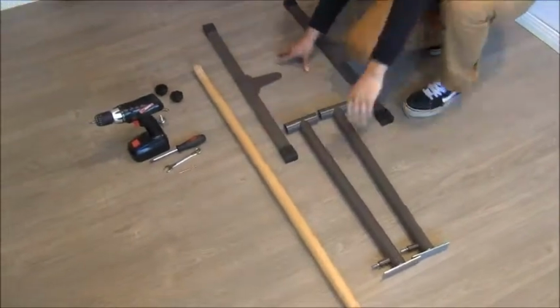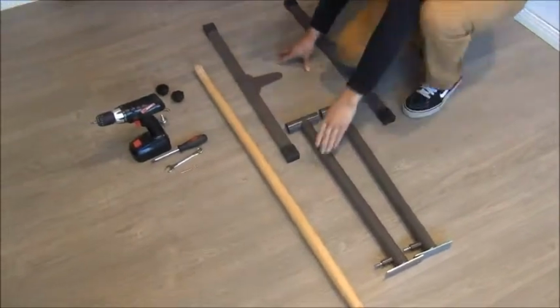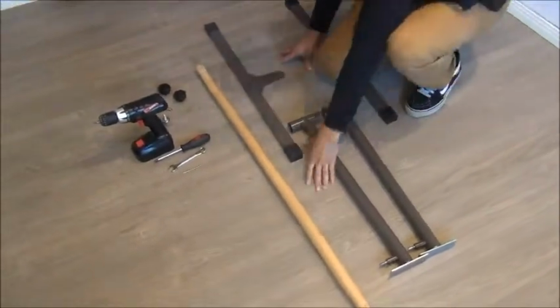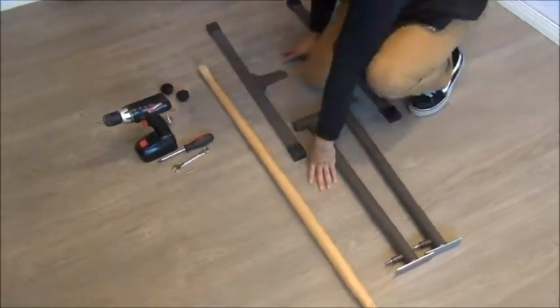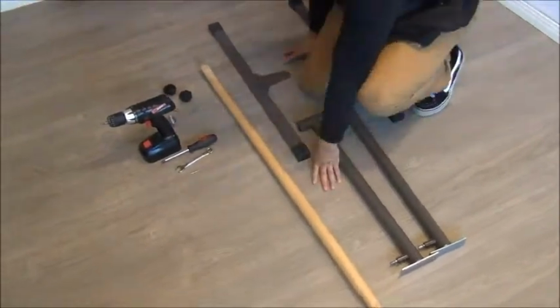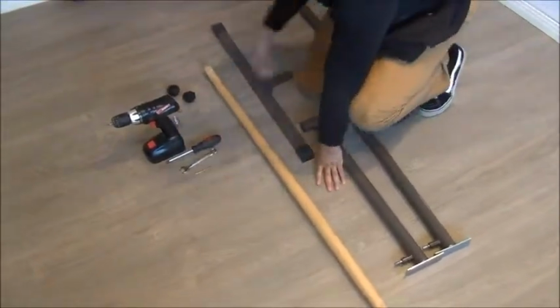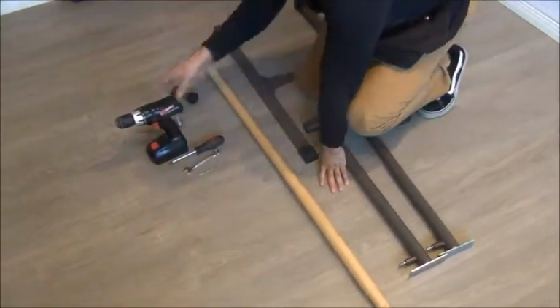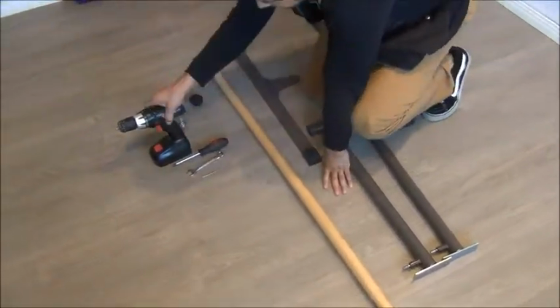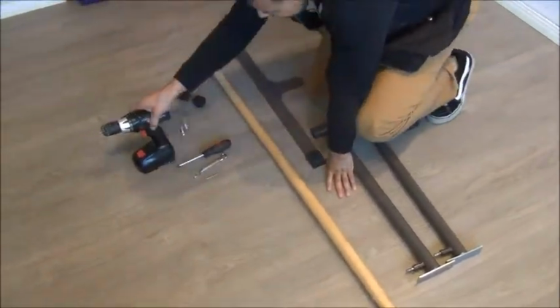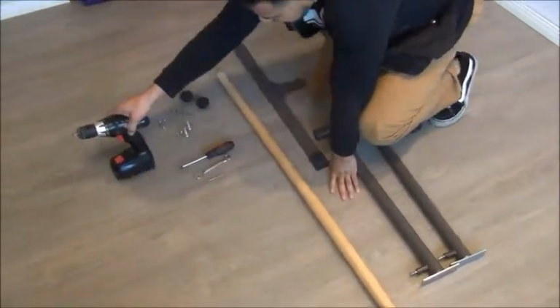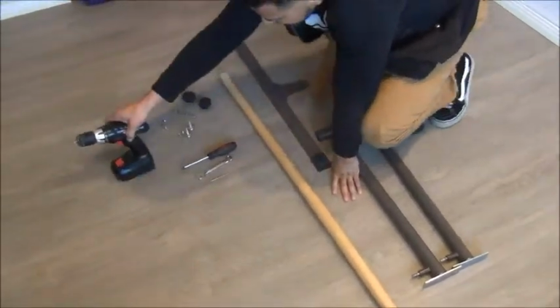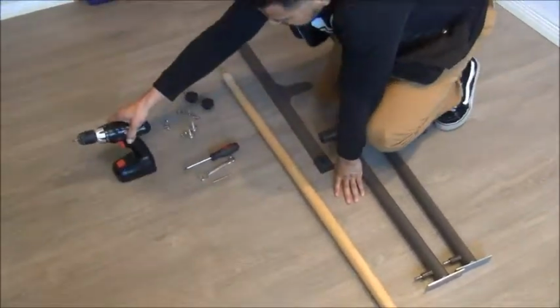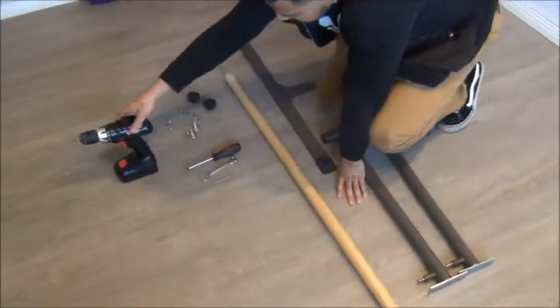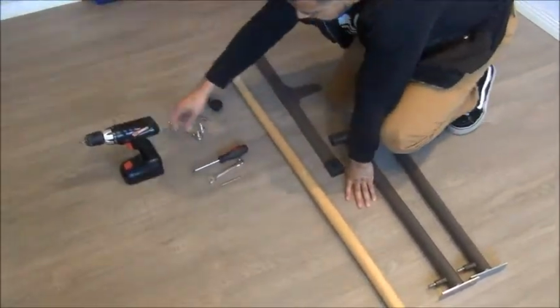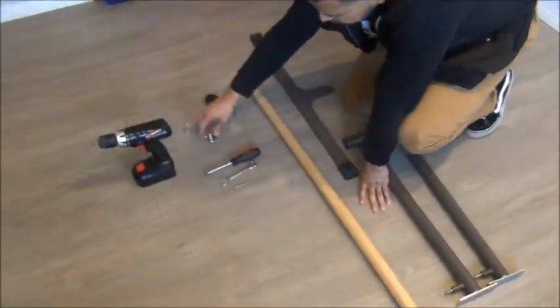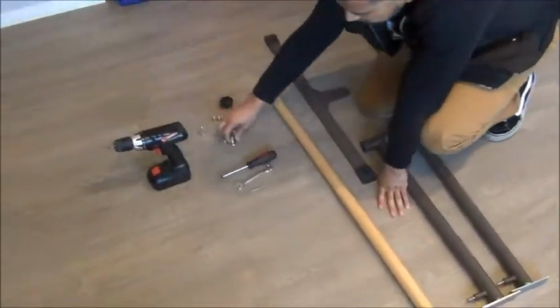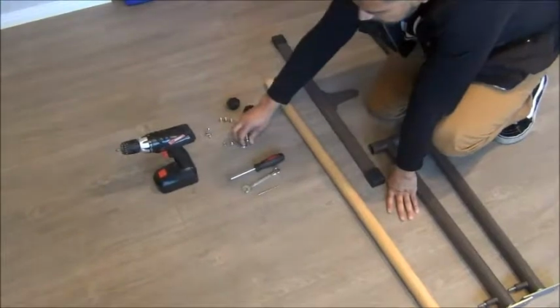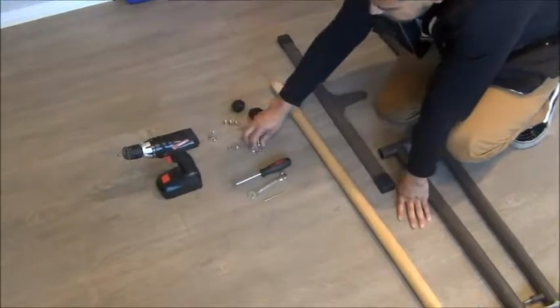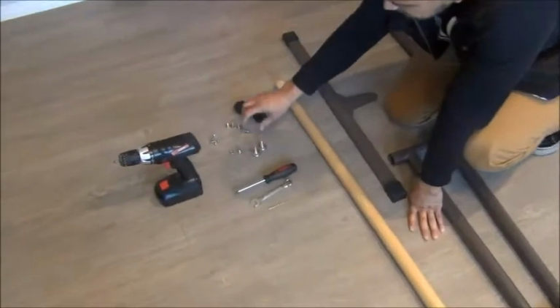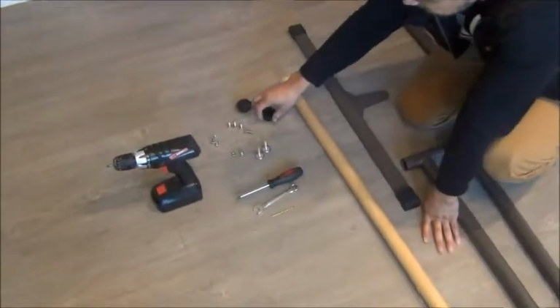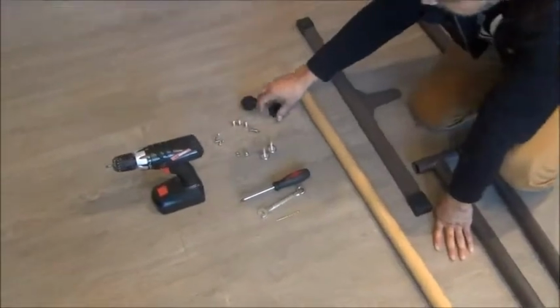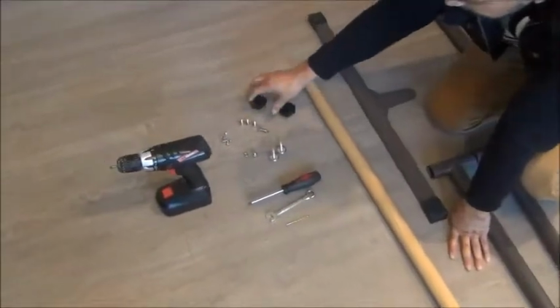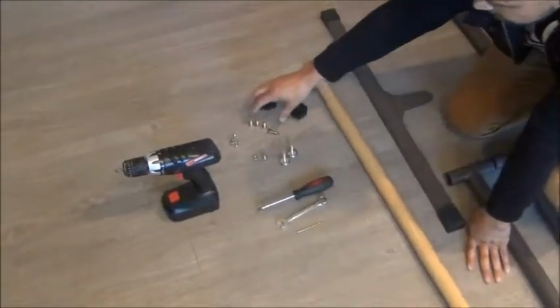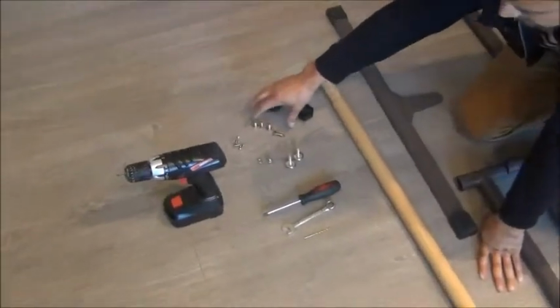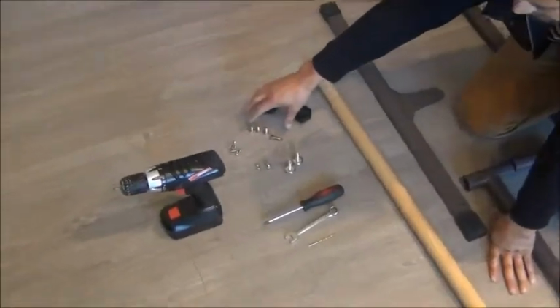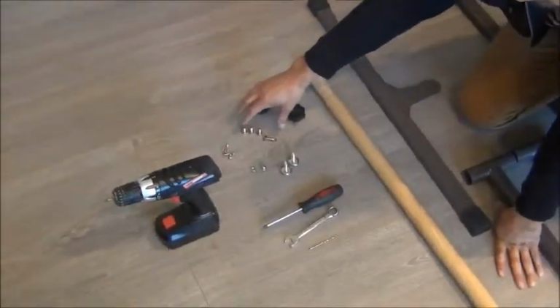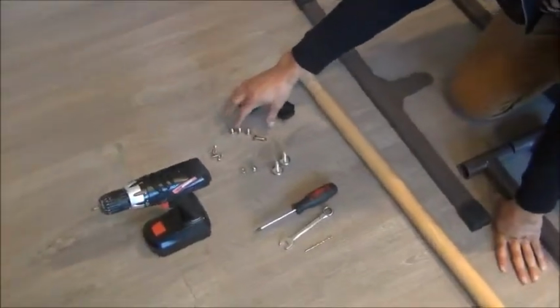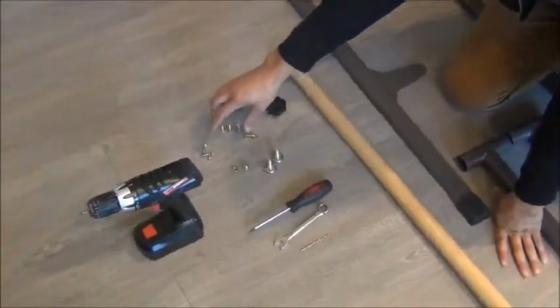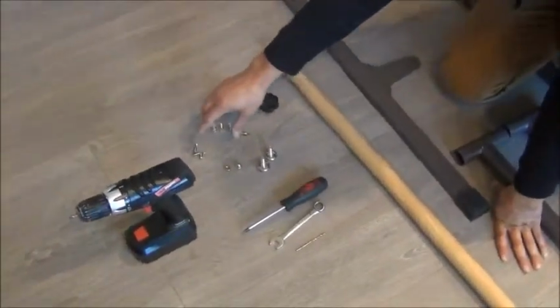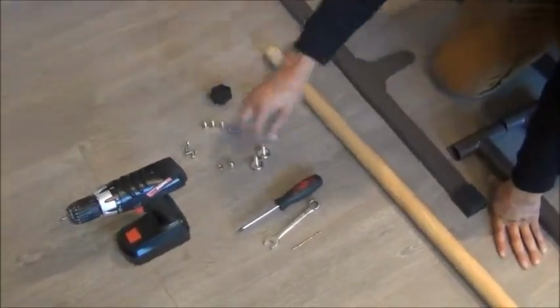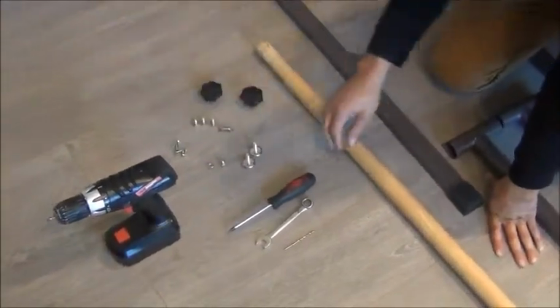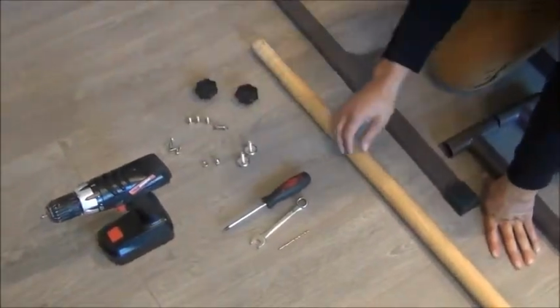This is the hardware we have: two stabilizers, the knobs, the nuts, and some screws.